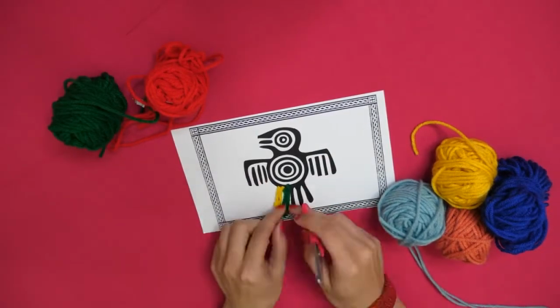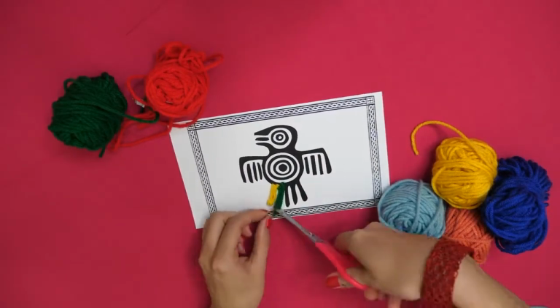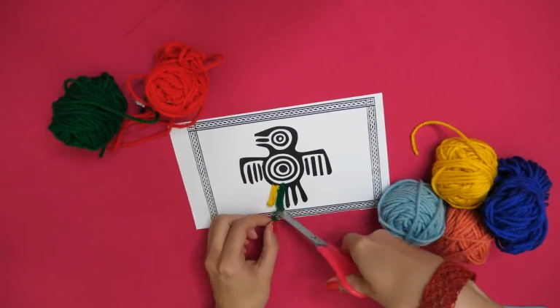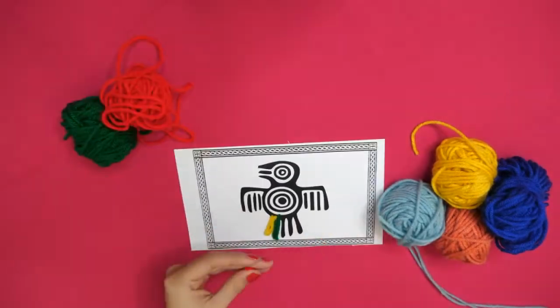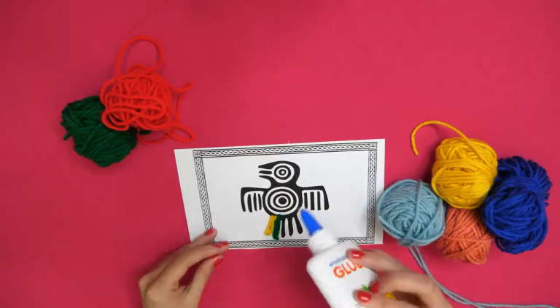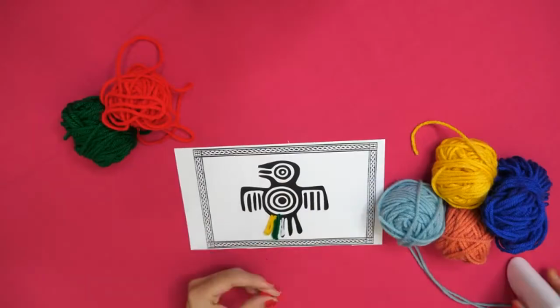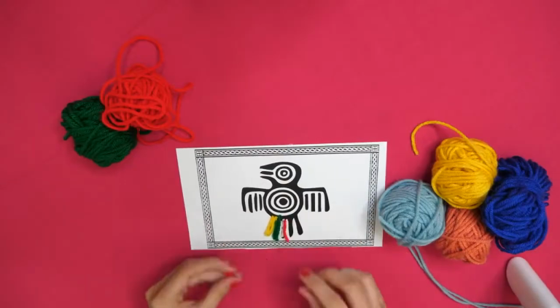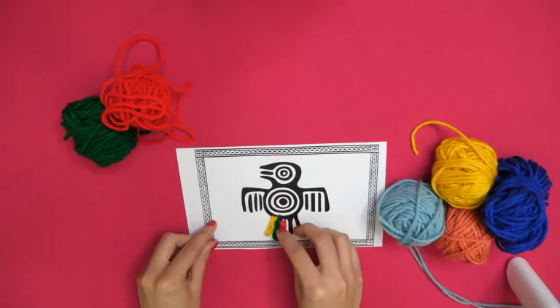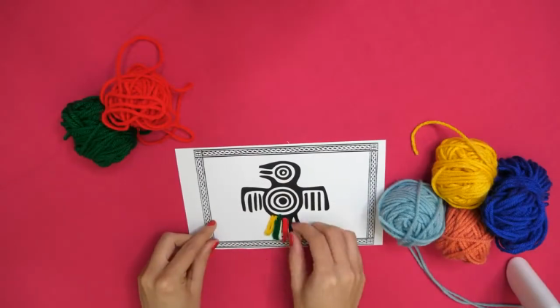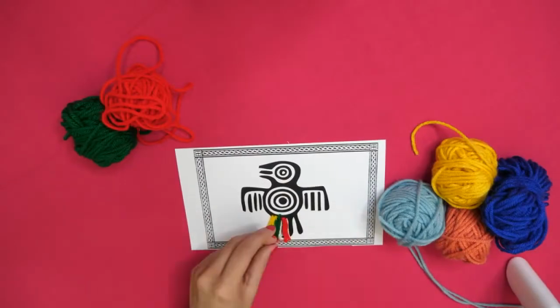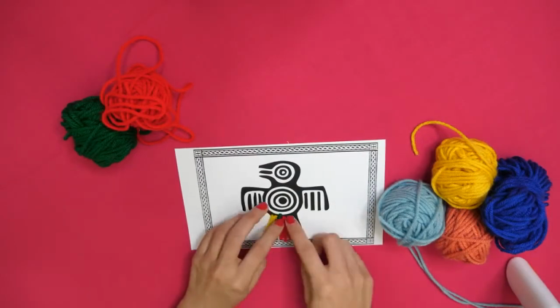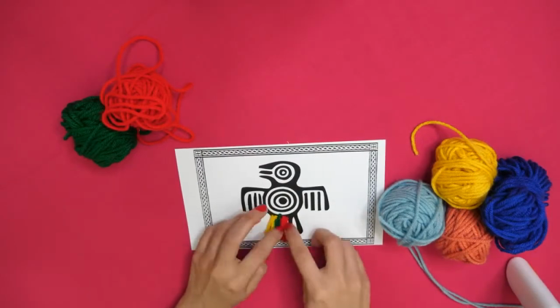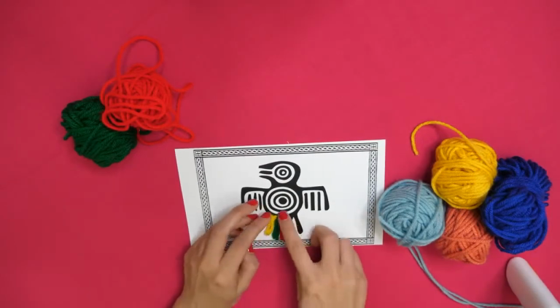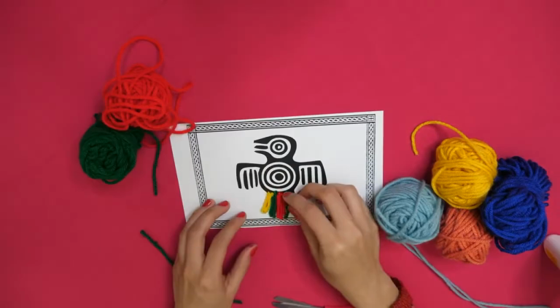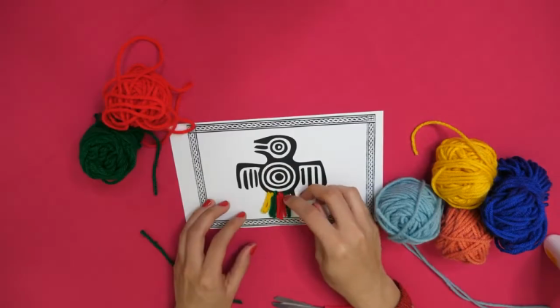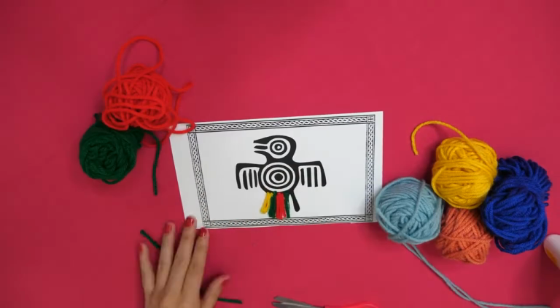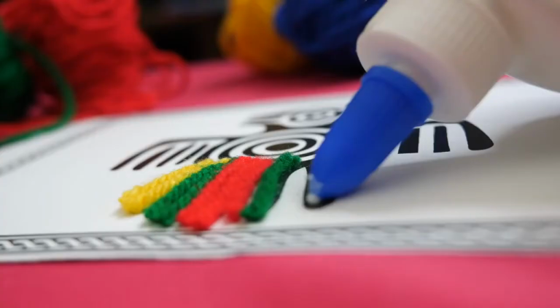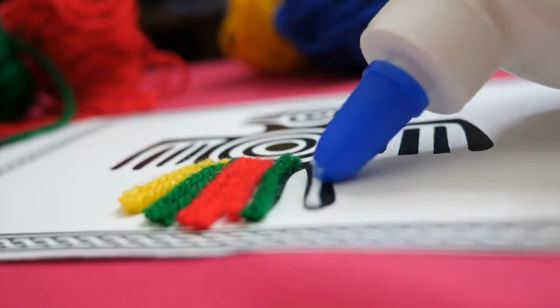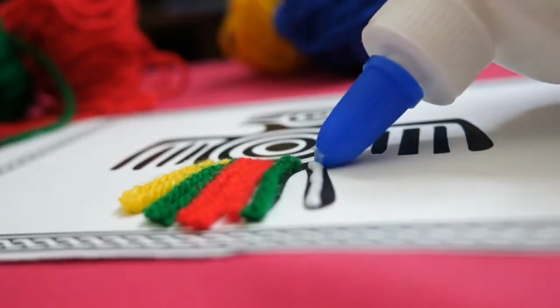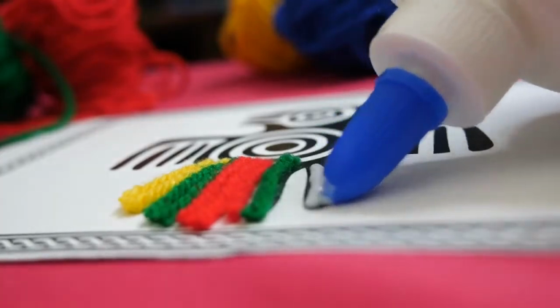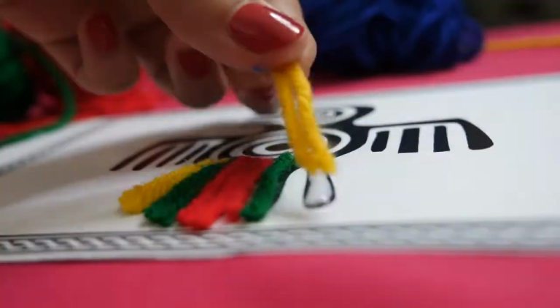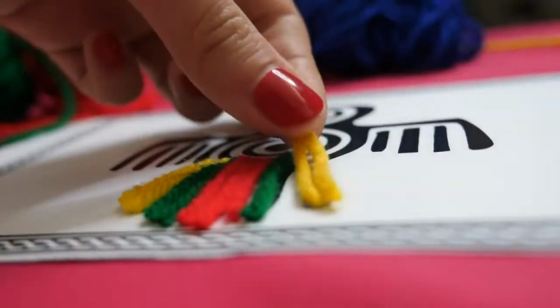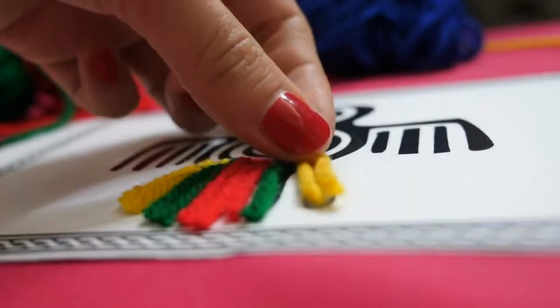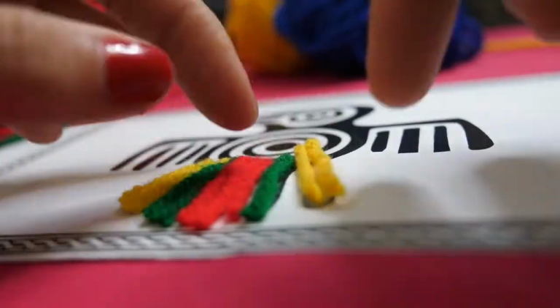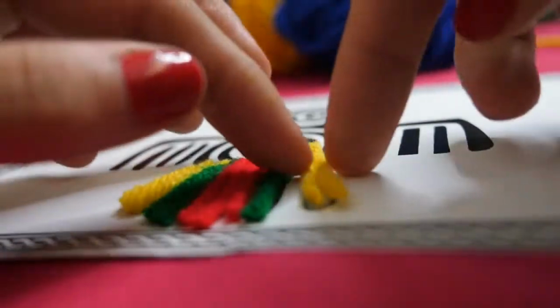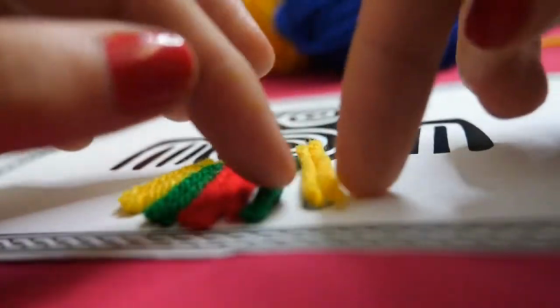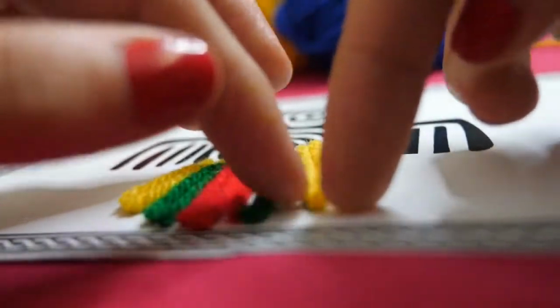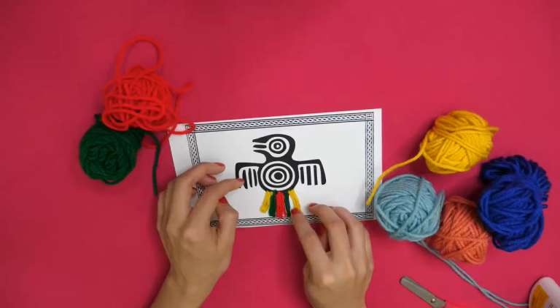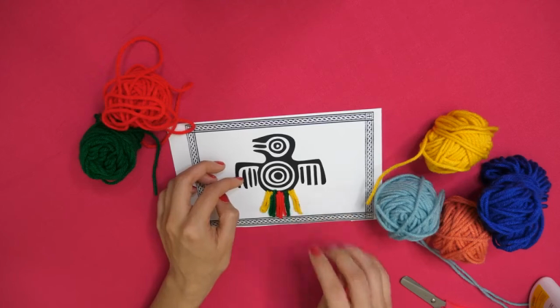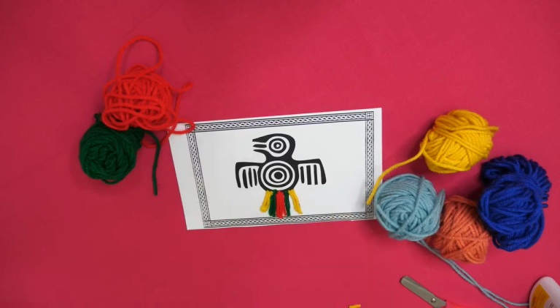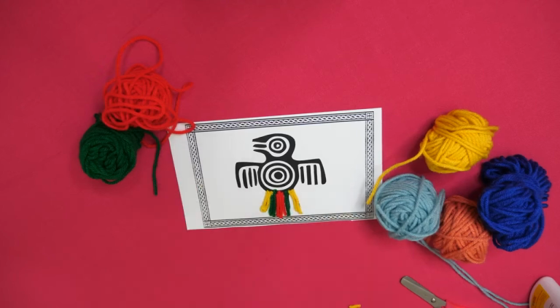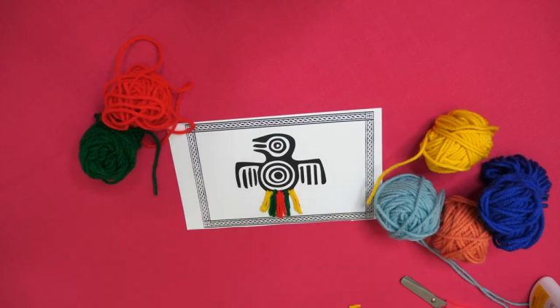Put some glue and place the yarn on it. Keep doing this until you fill the whole picture.